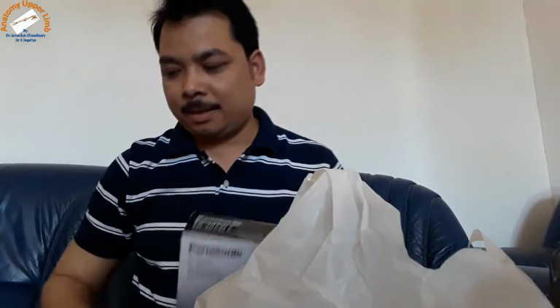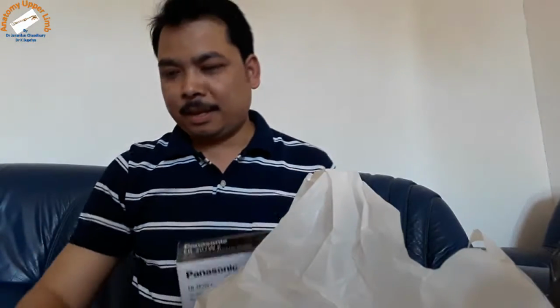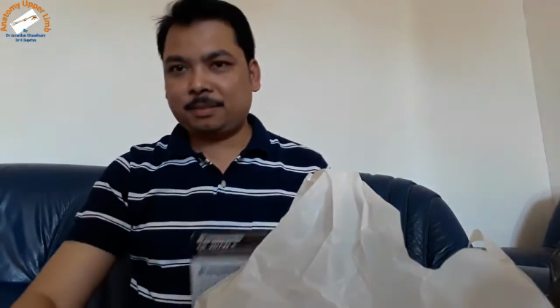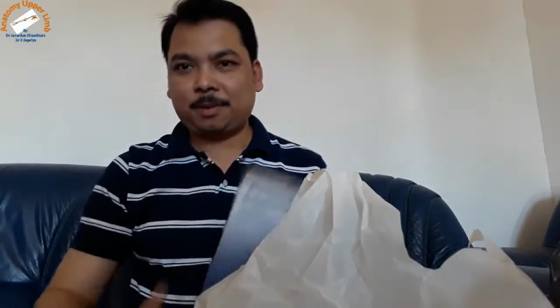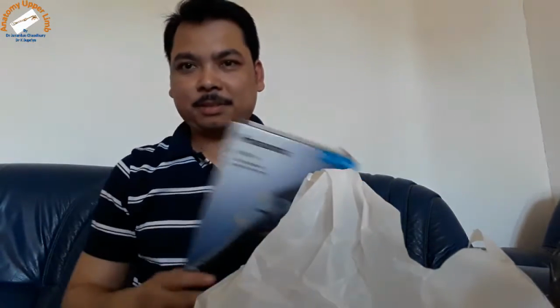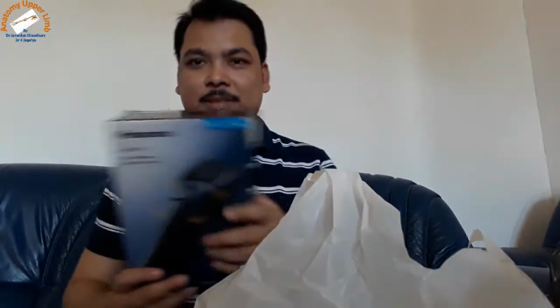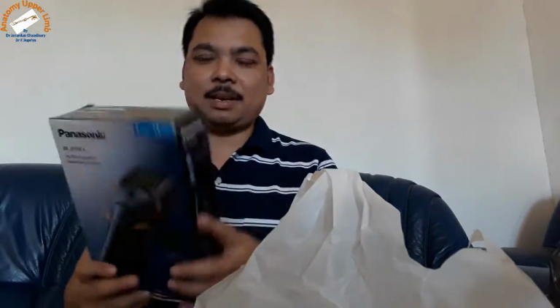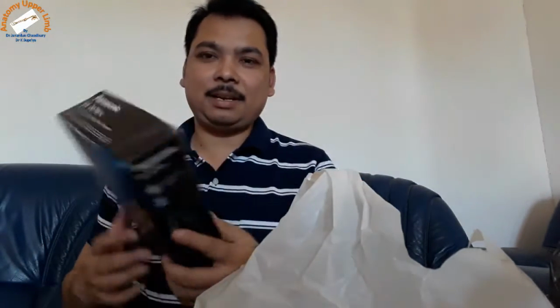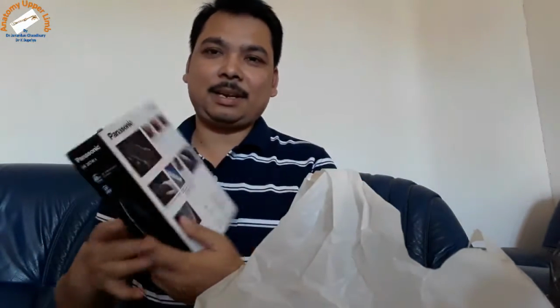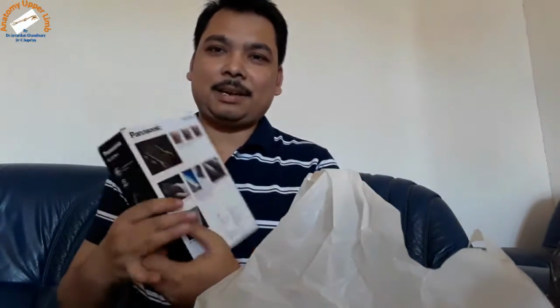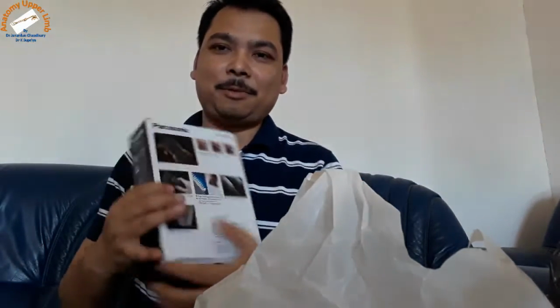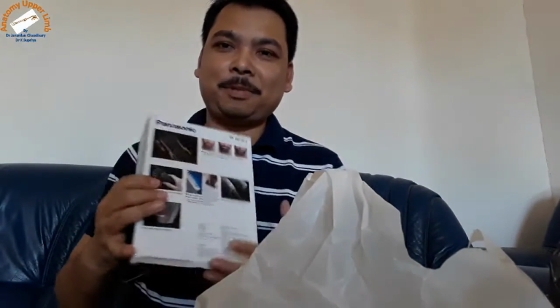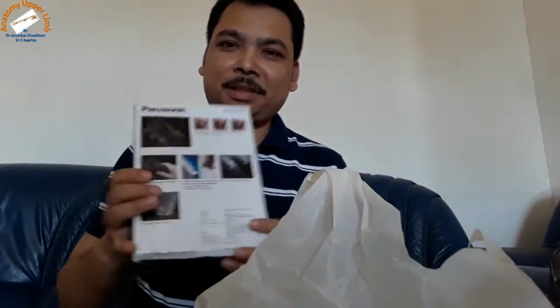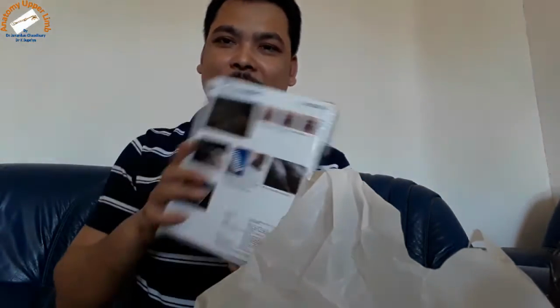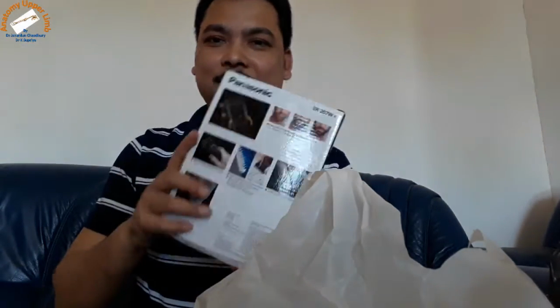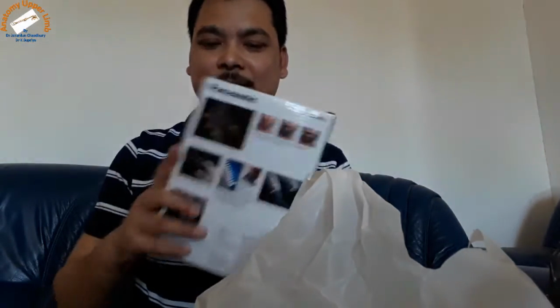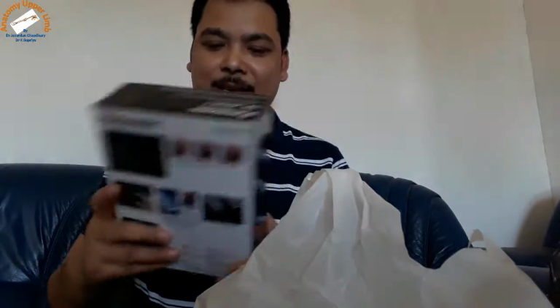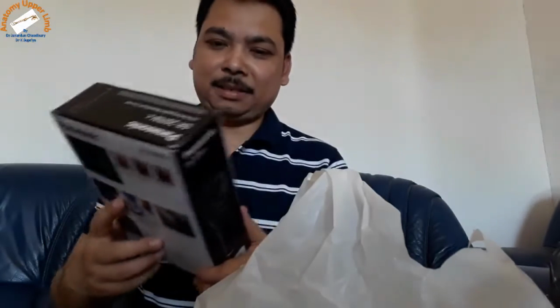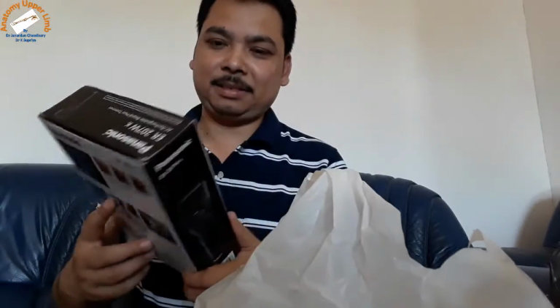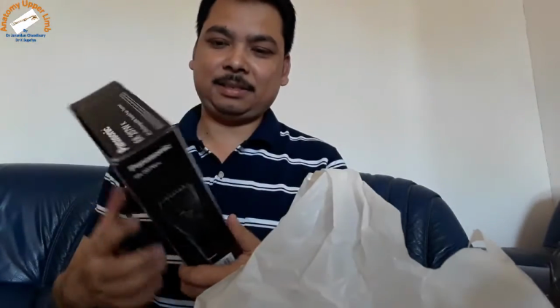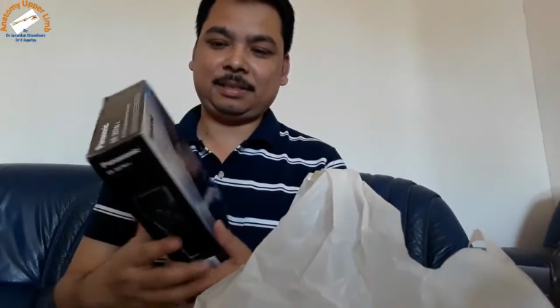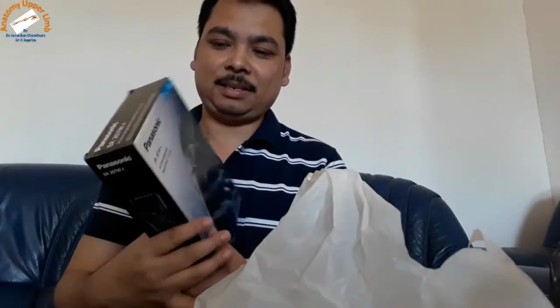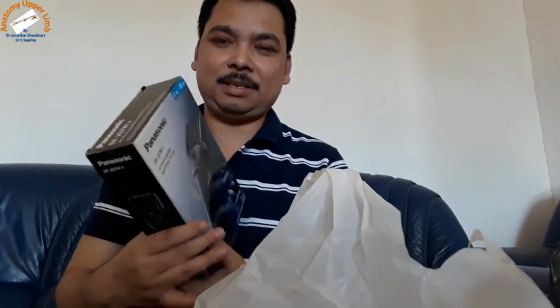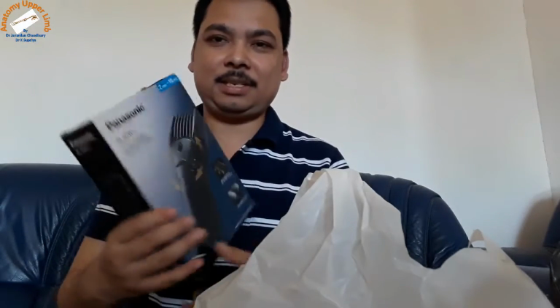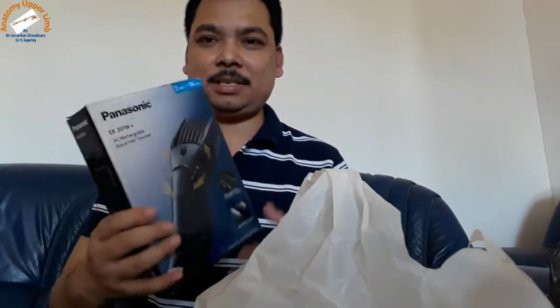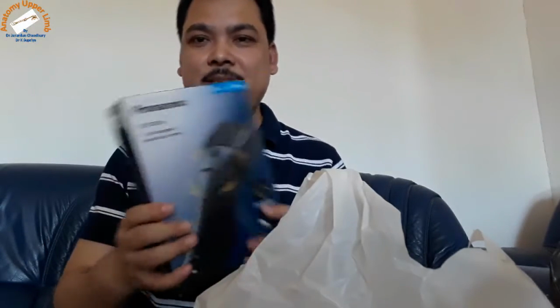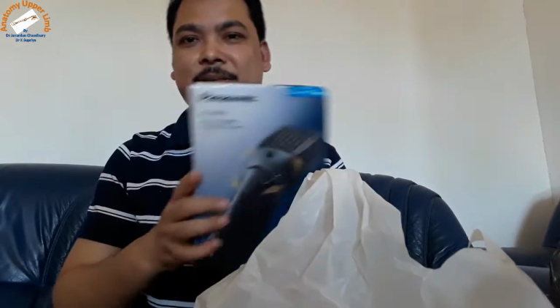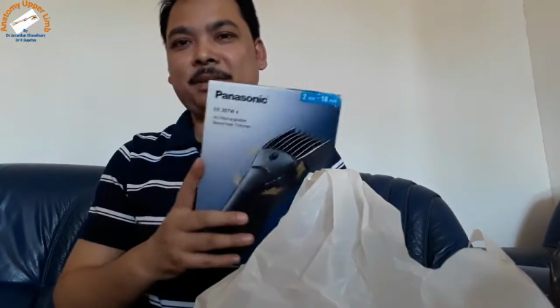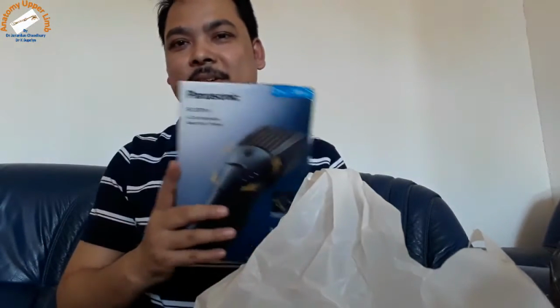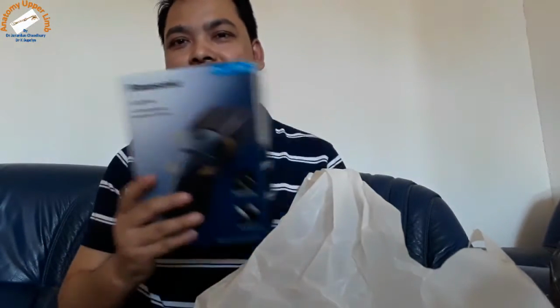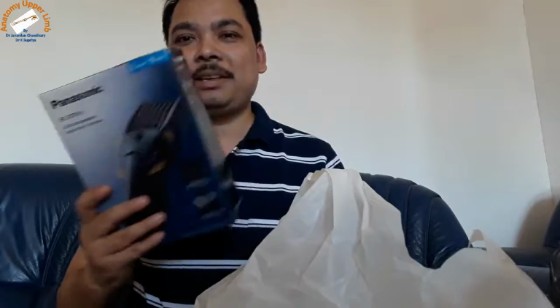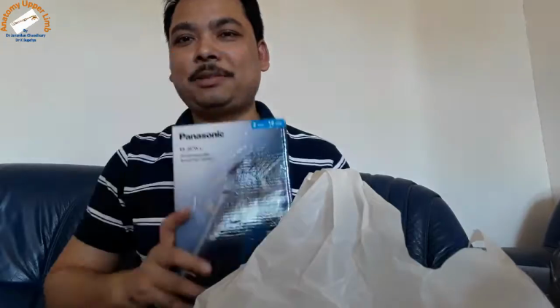Next box — I already opened this one, and this is the trimmer.